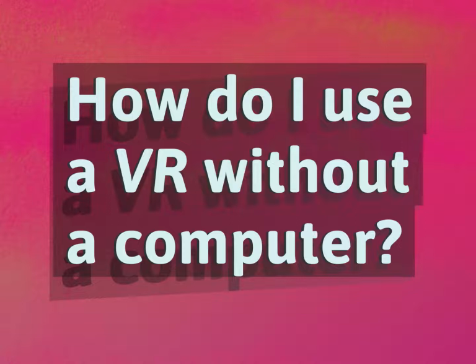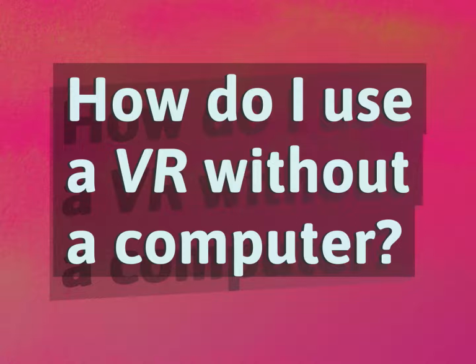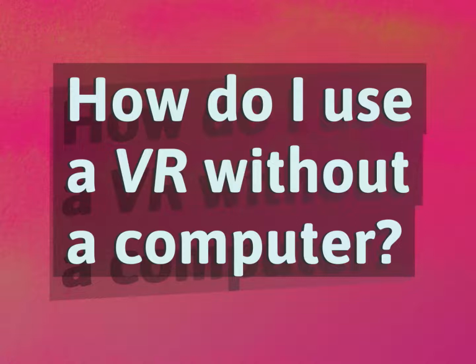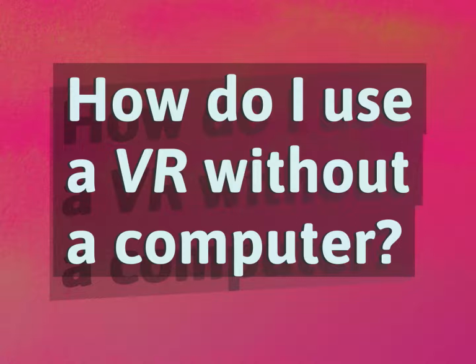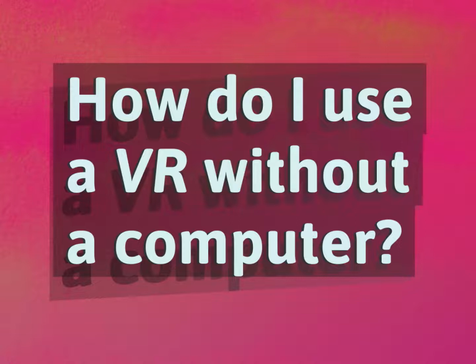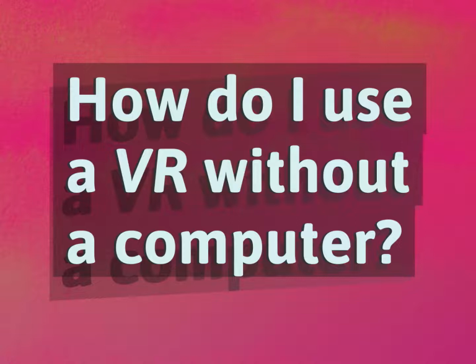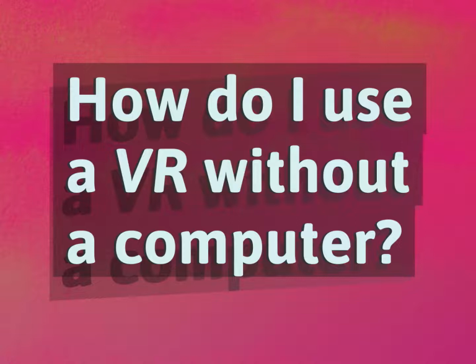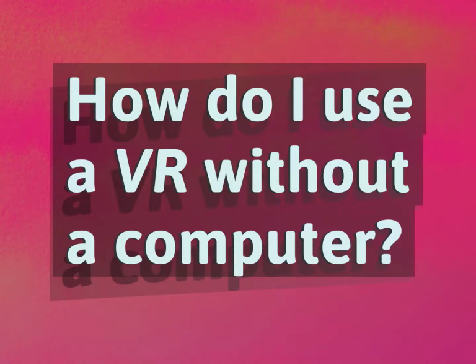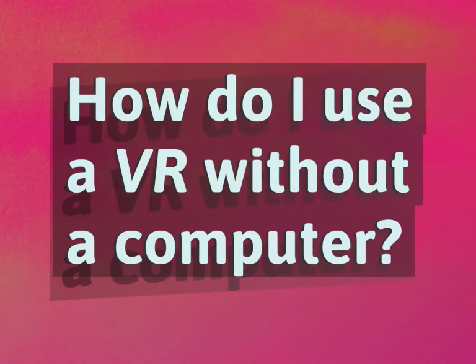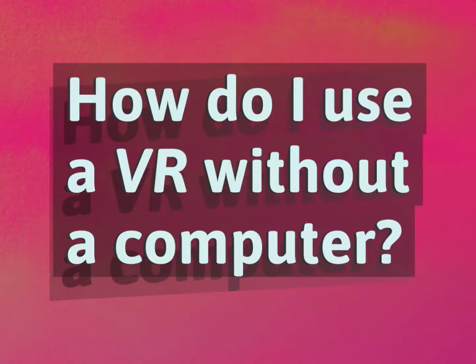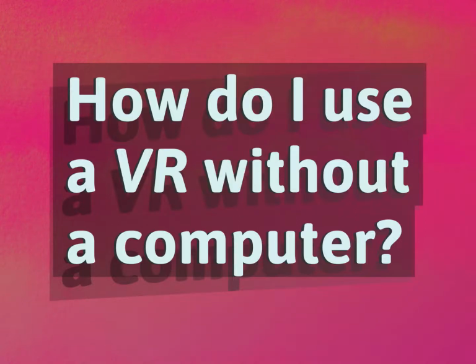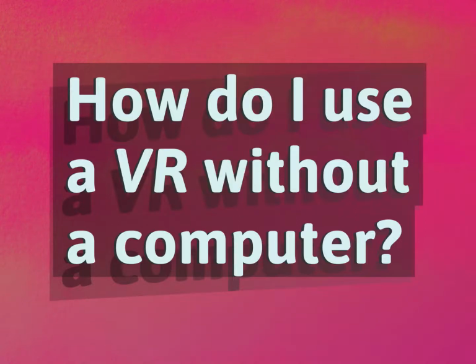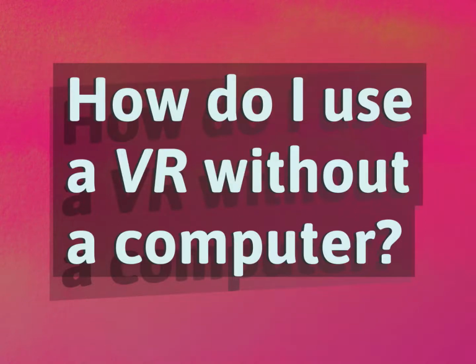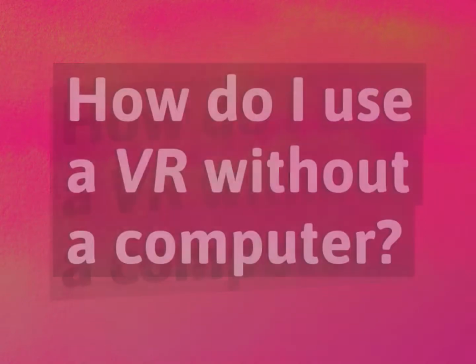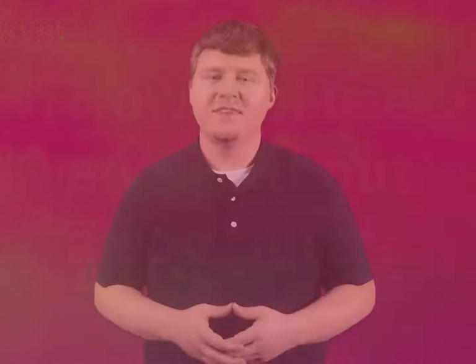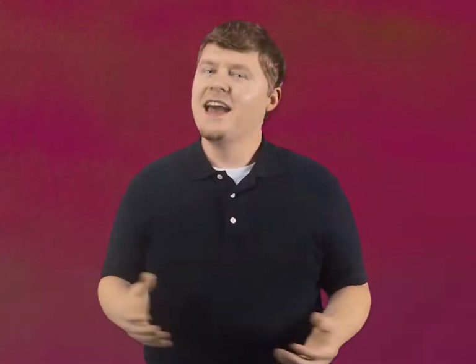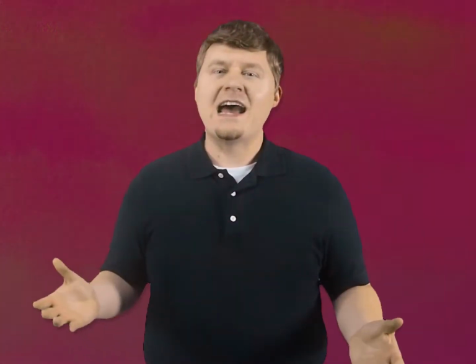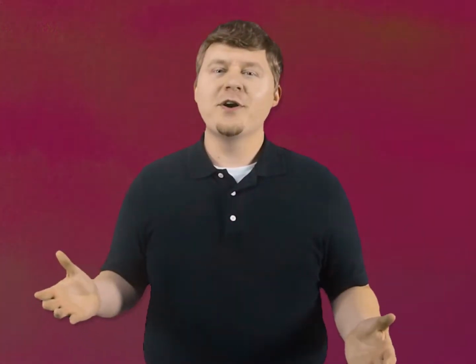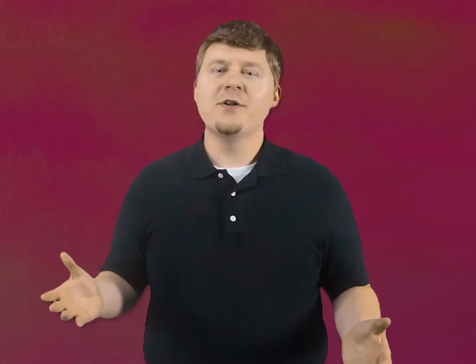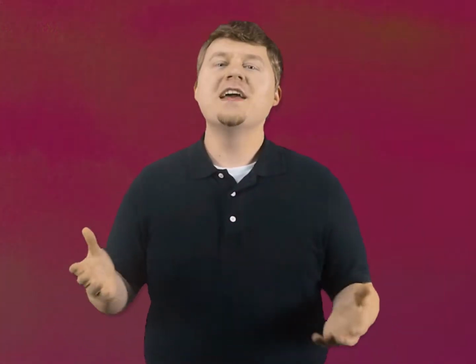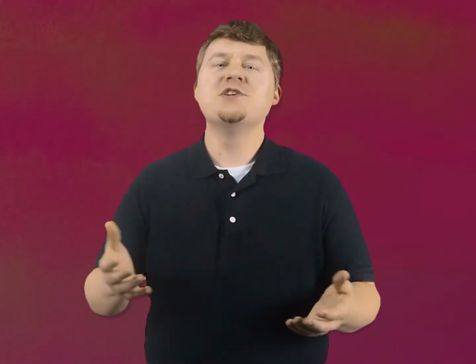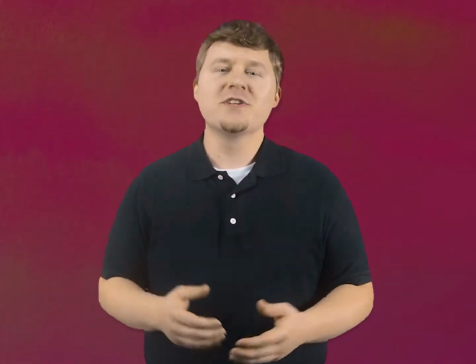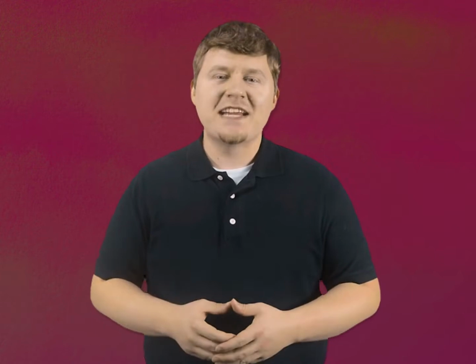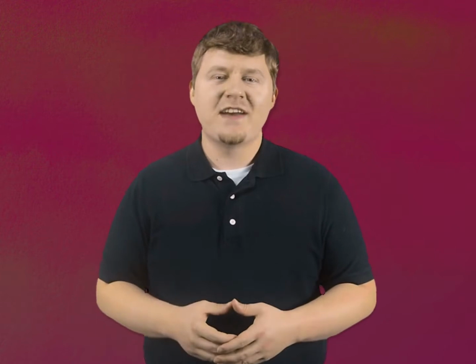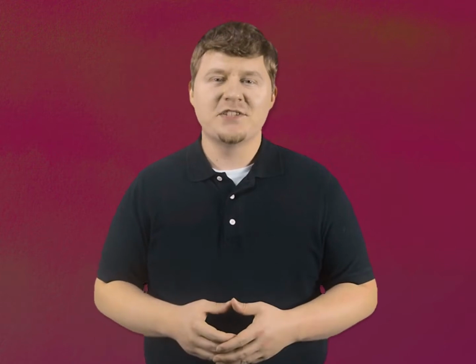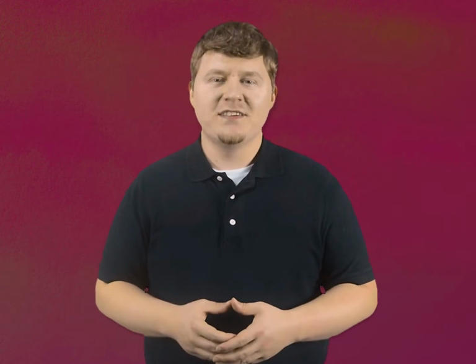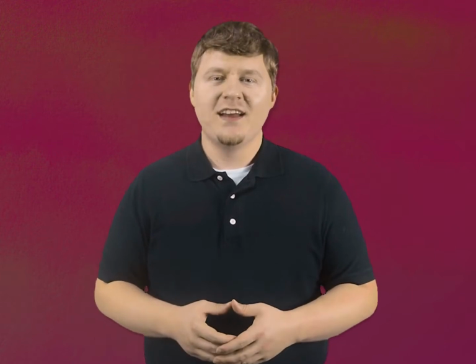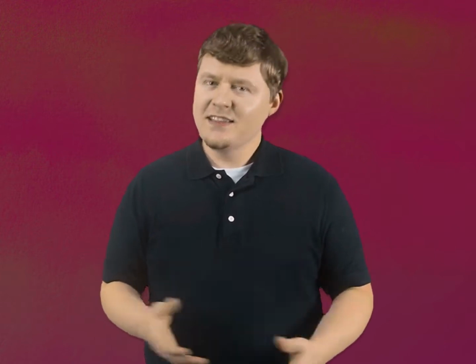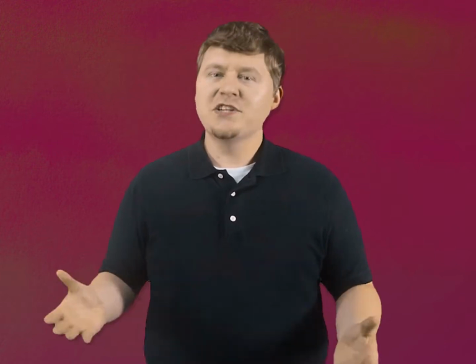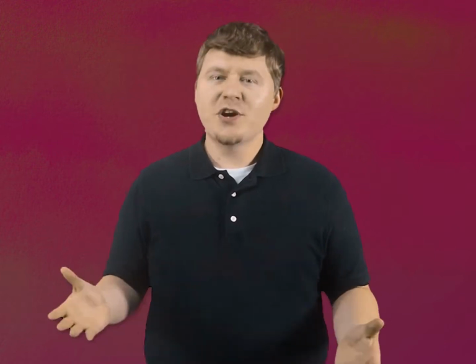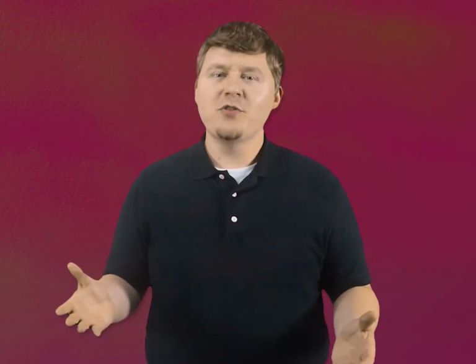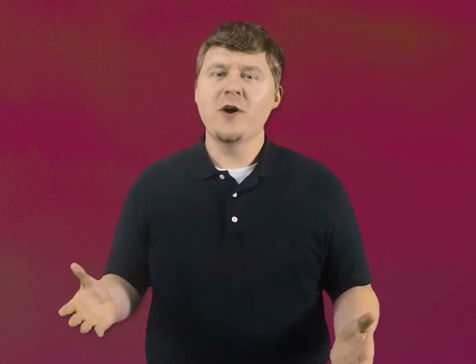How do I use a VR without a computer? Our goal is your satisfaction. Let us show you the way.